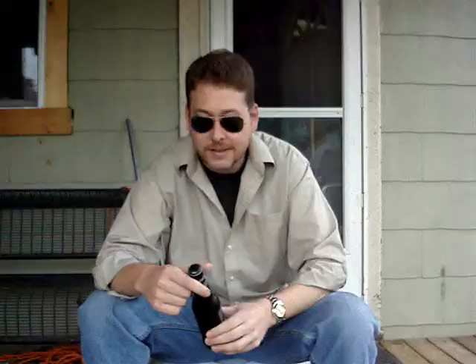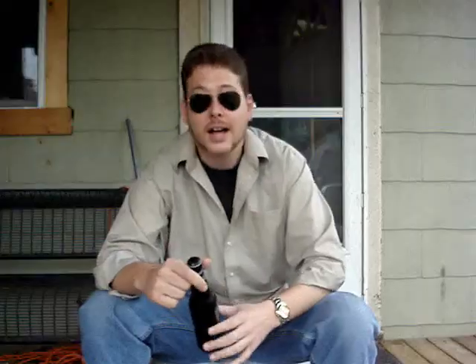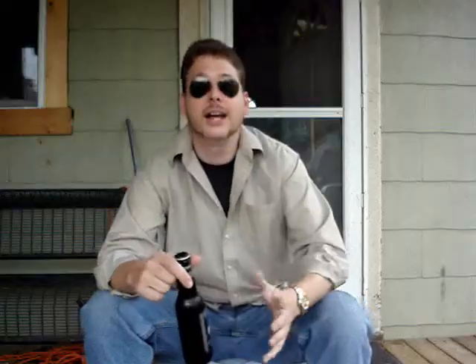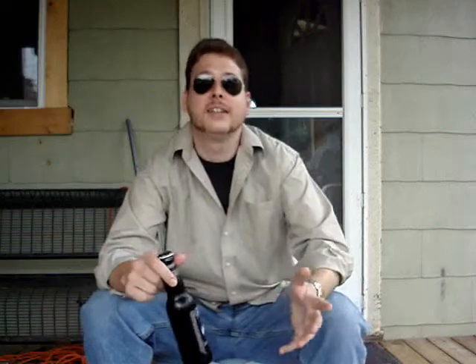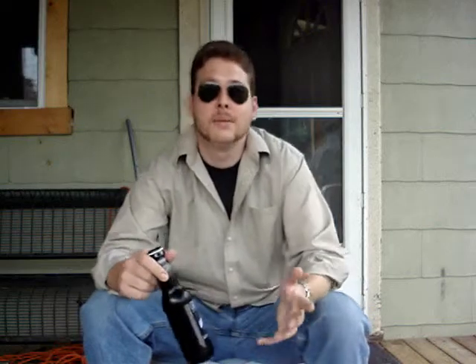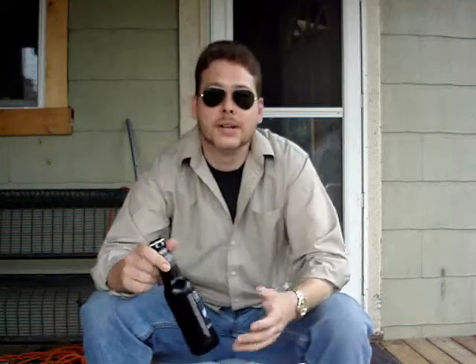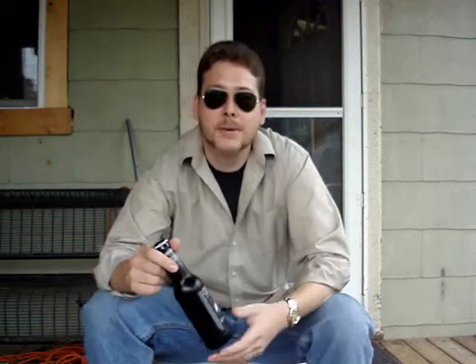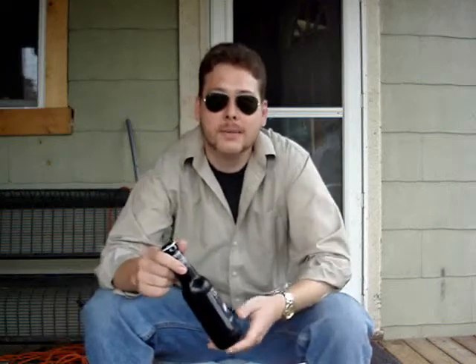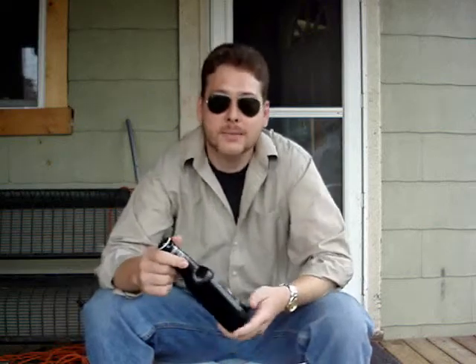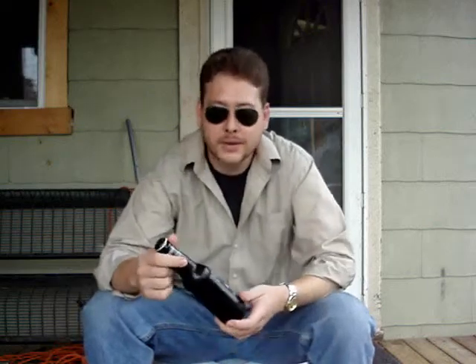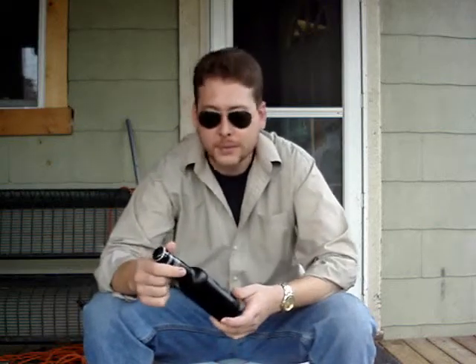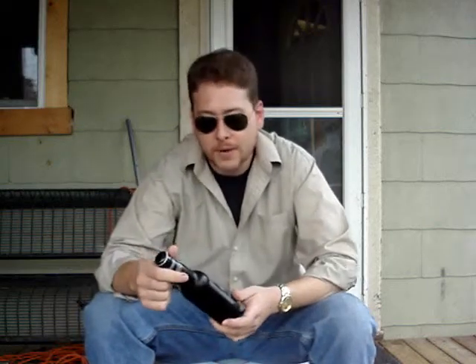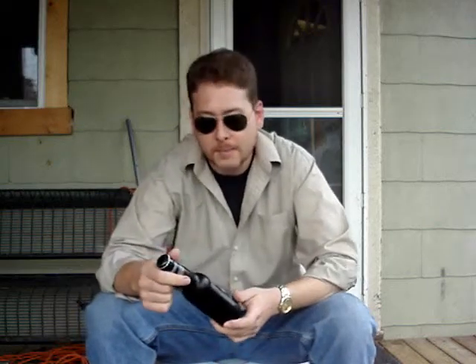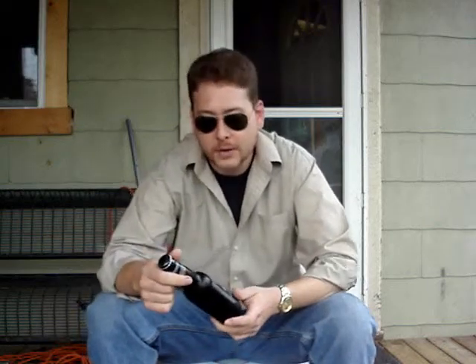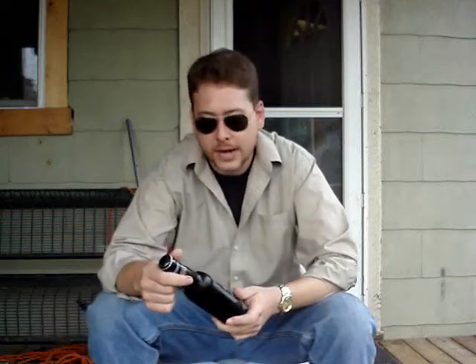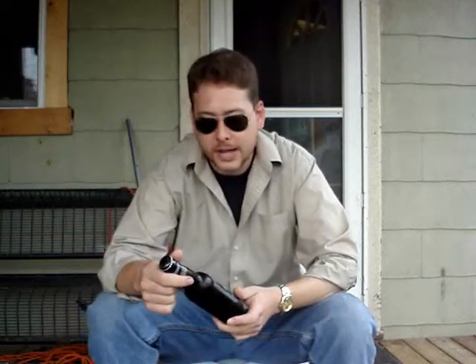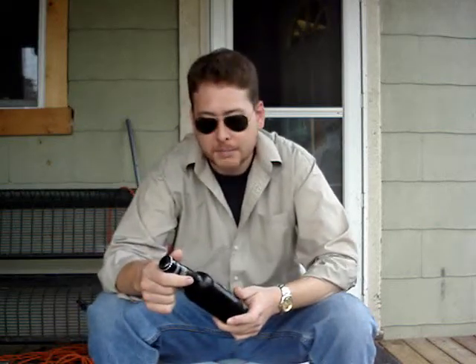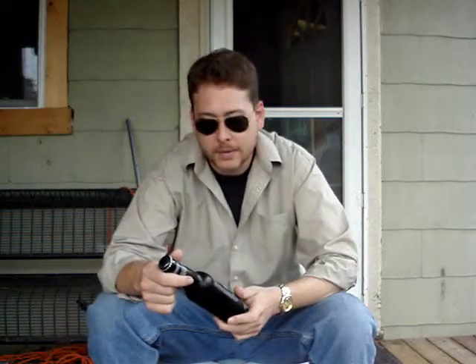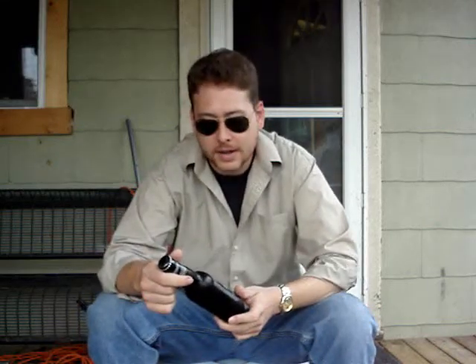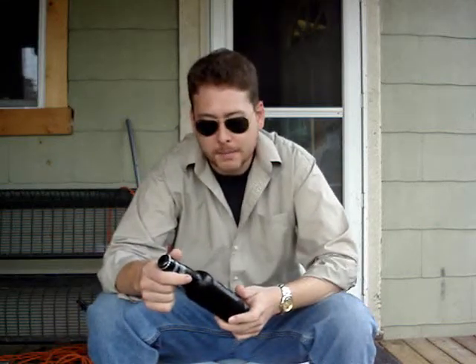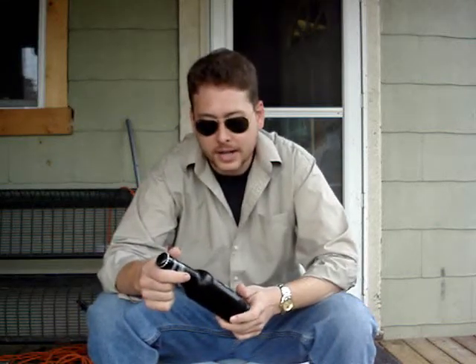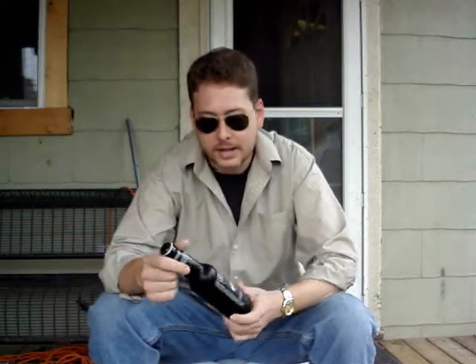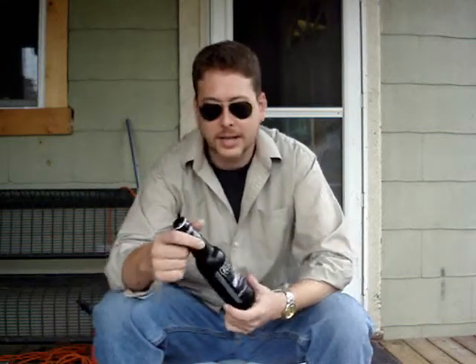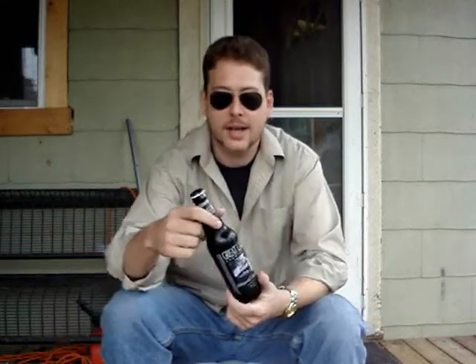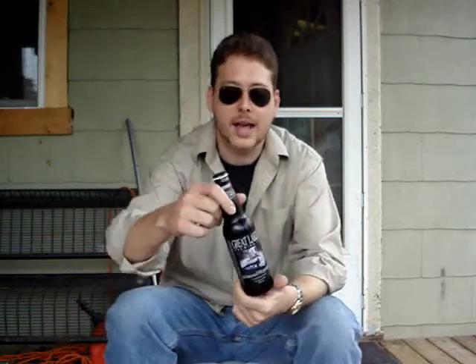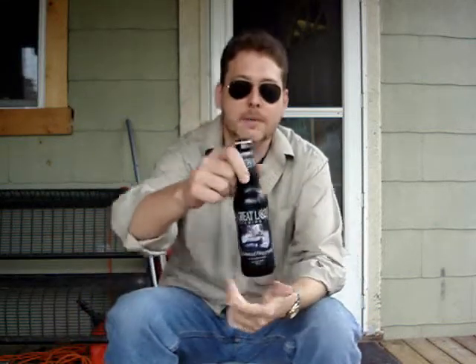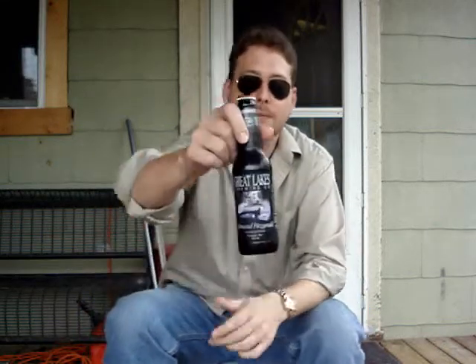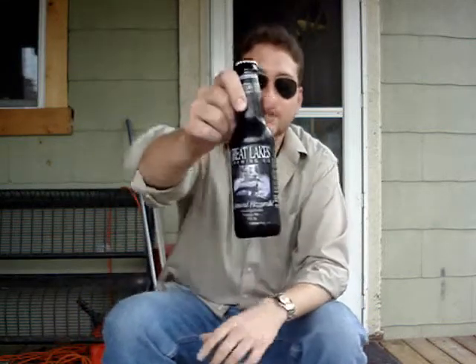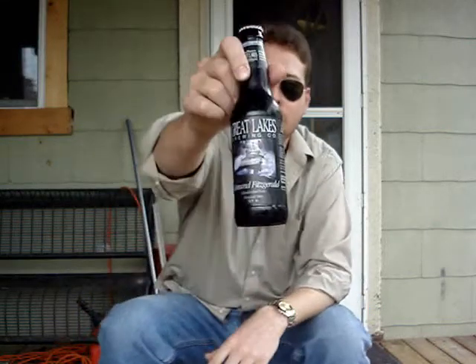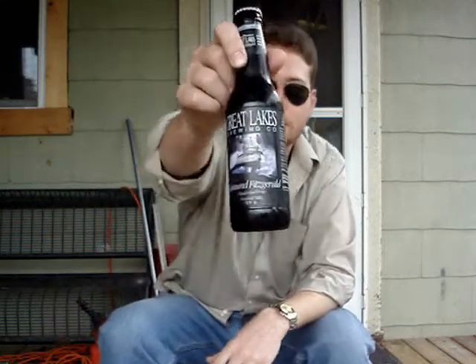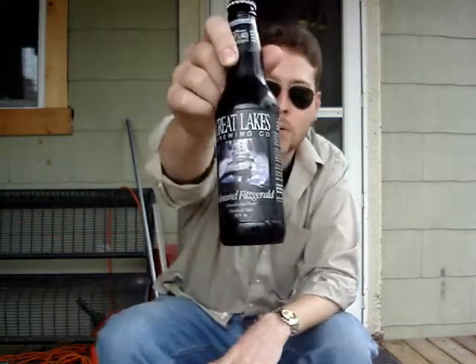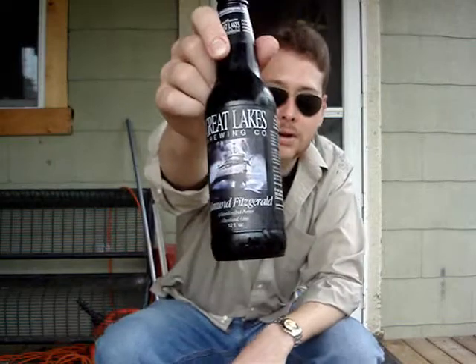Today we're going to be reviewing from the Great Lakes Brewing Company the Edmund Fitzgerald Porter.